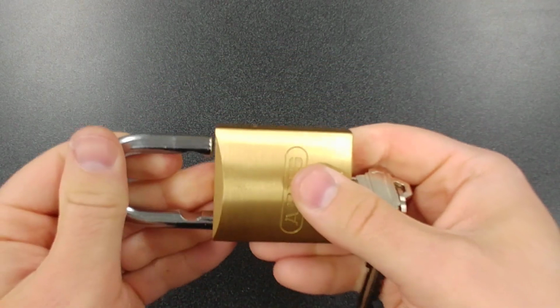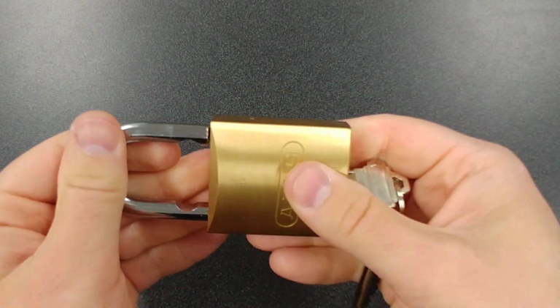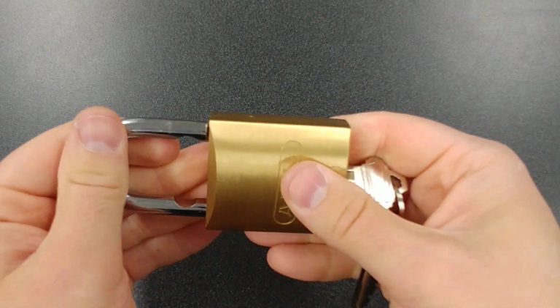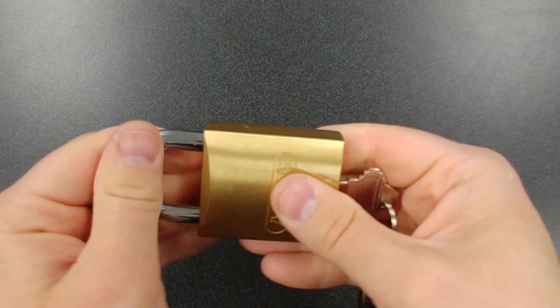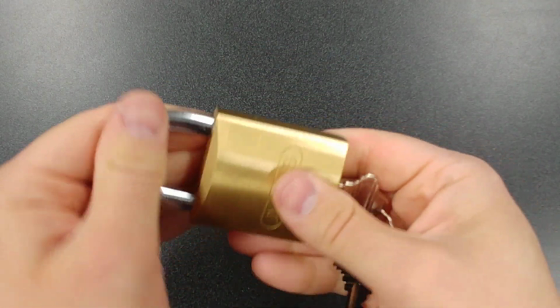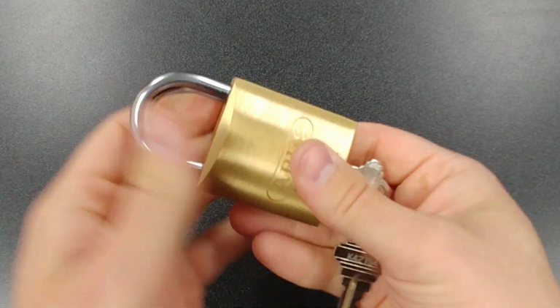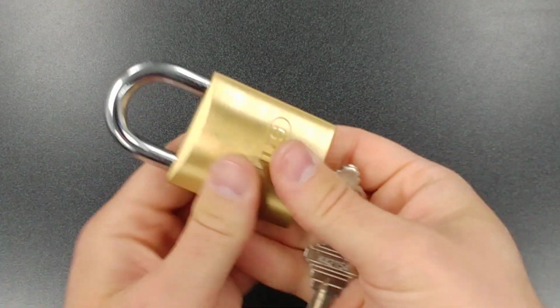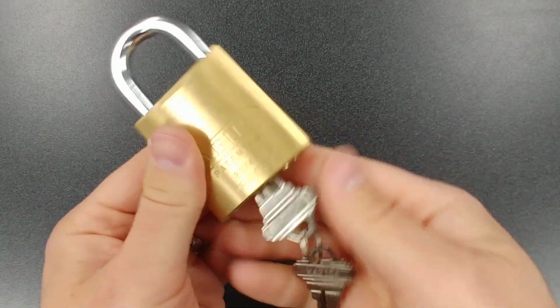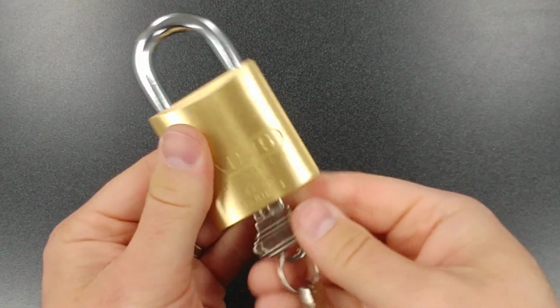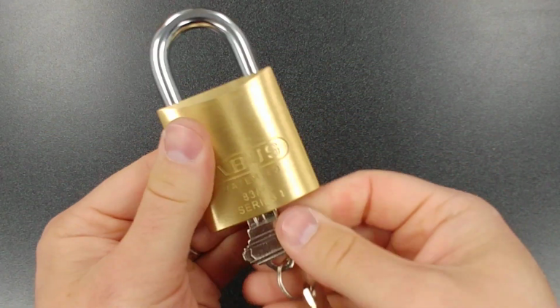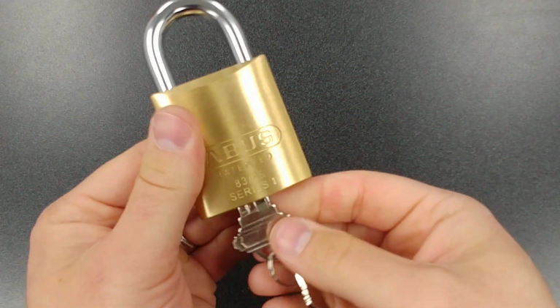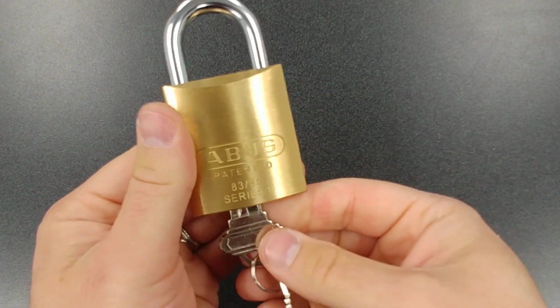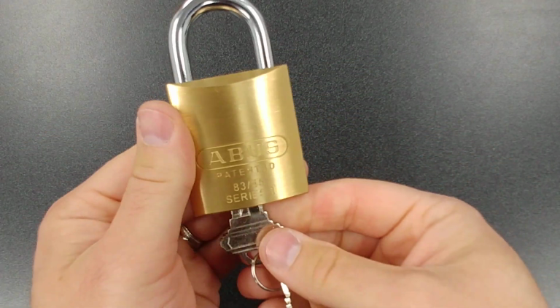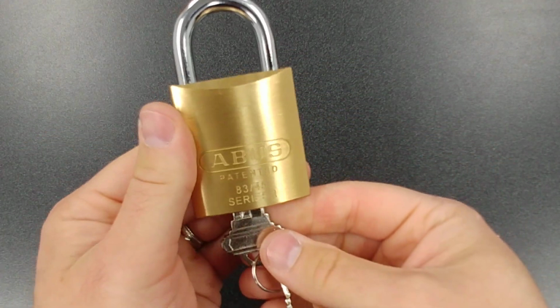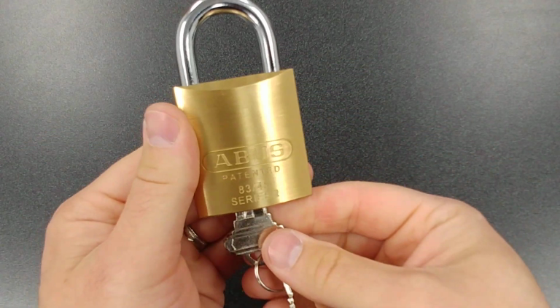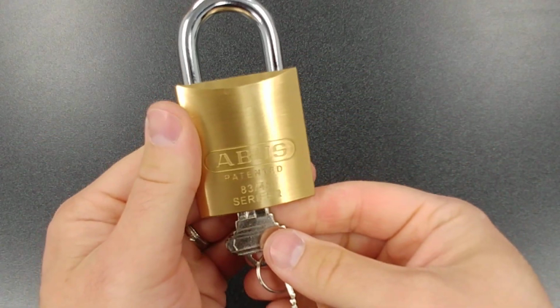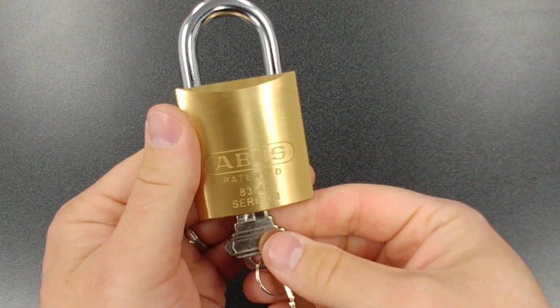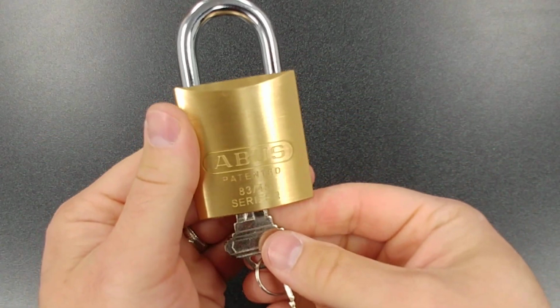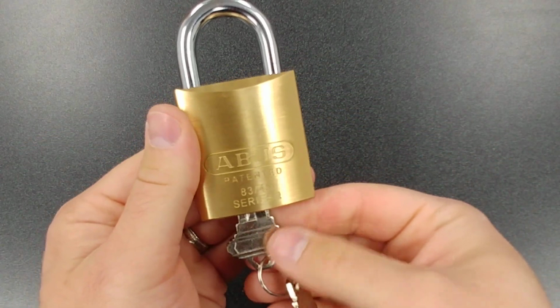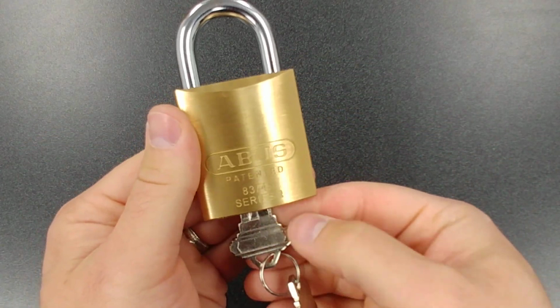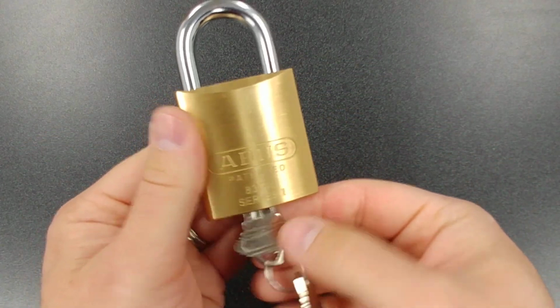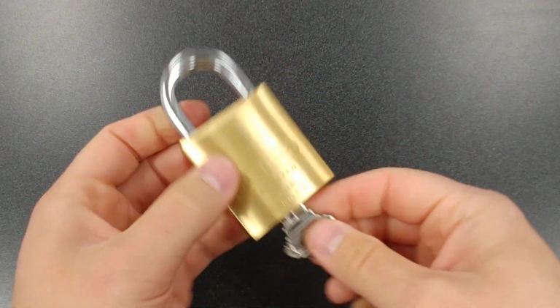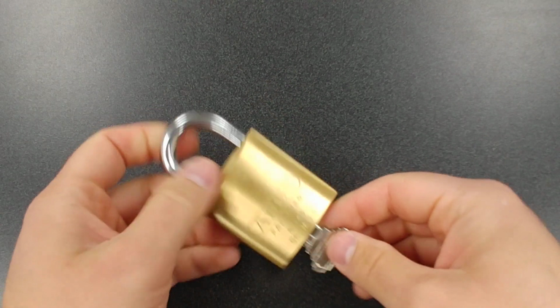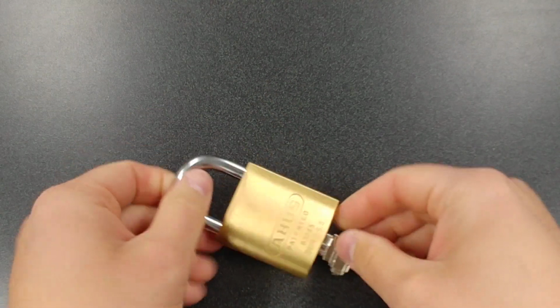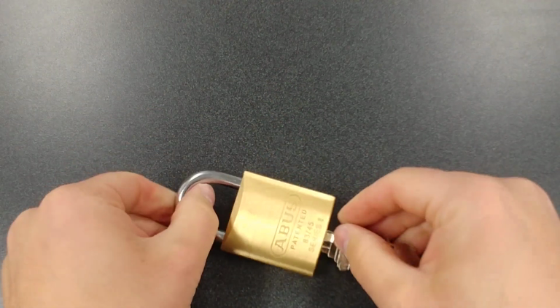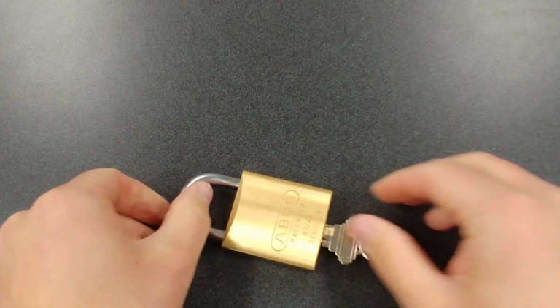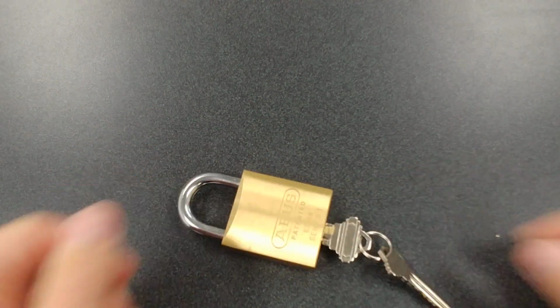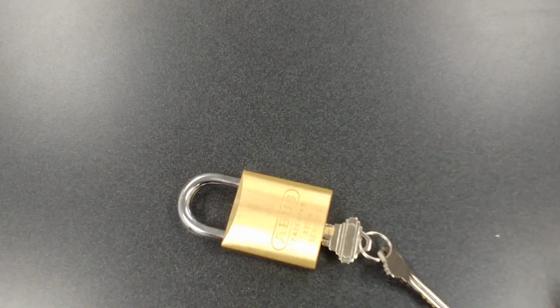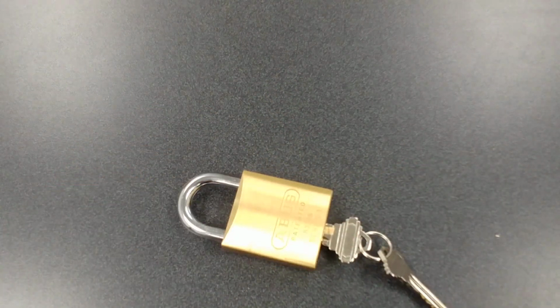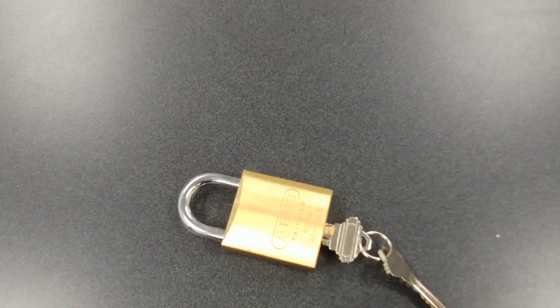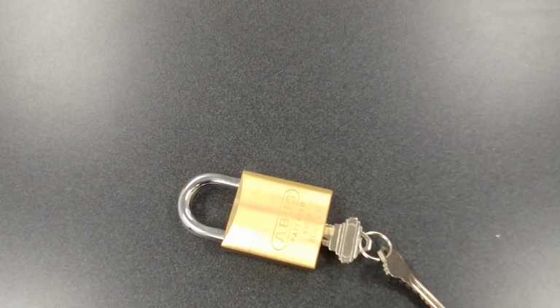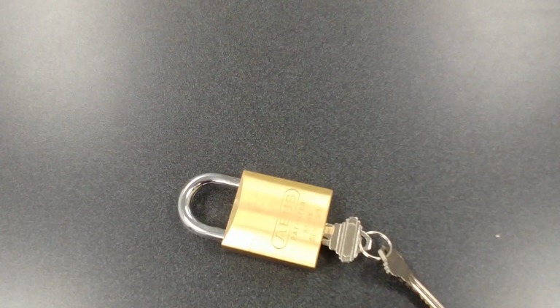So that's how the ABUS Z bar works for the key retaining. Thanks for watching — we'll see you next time.